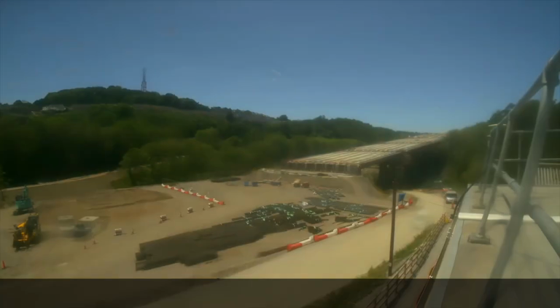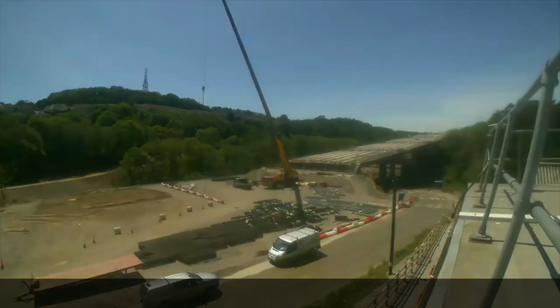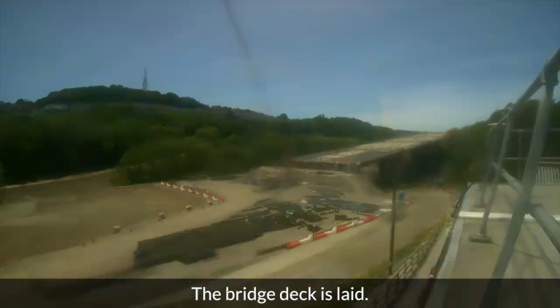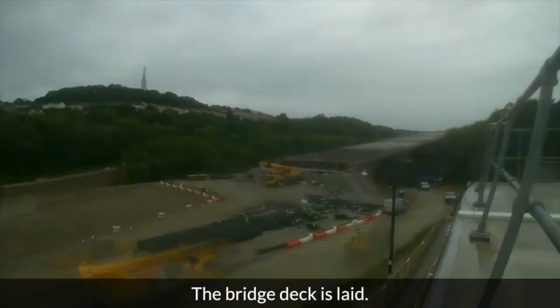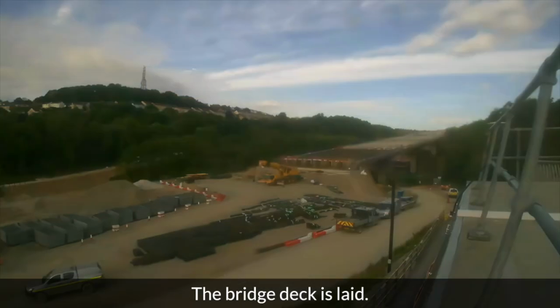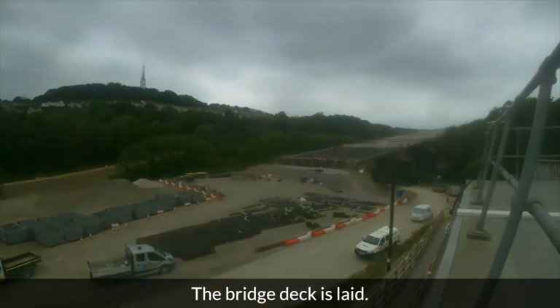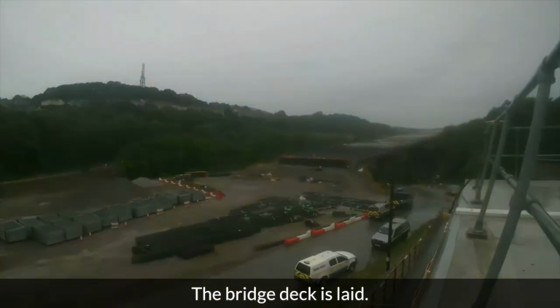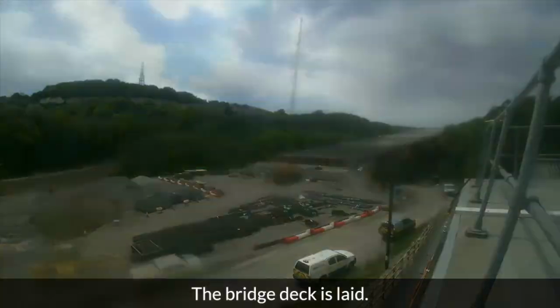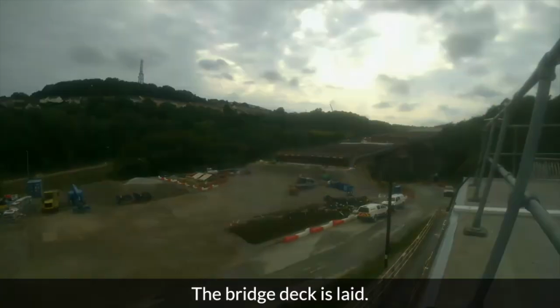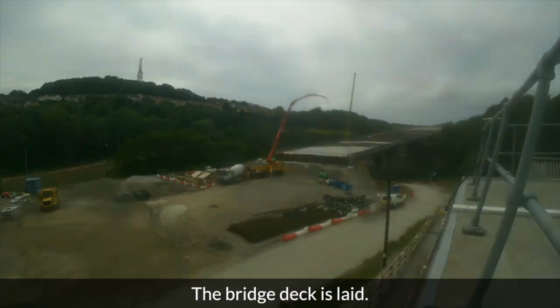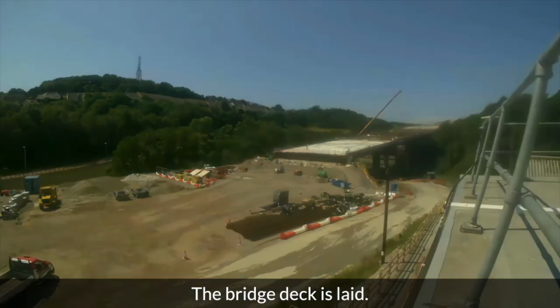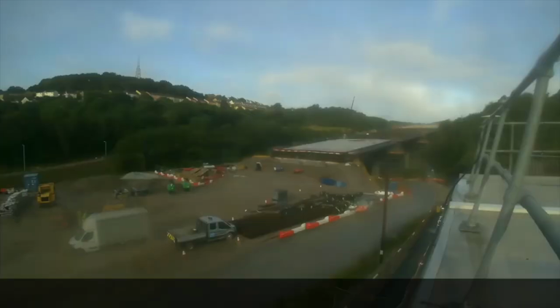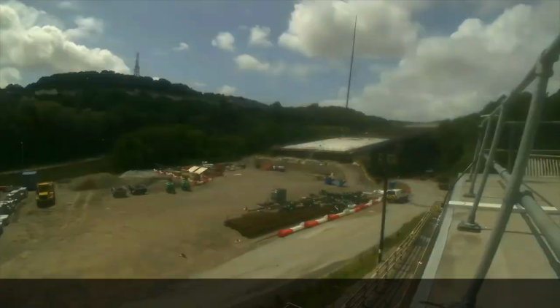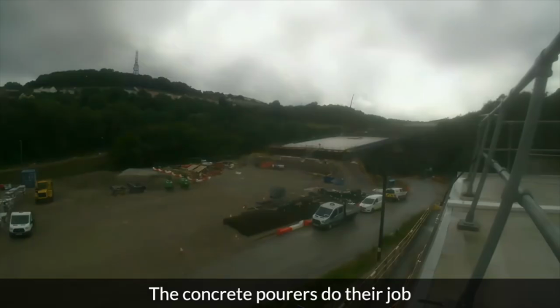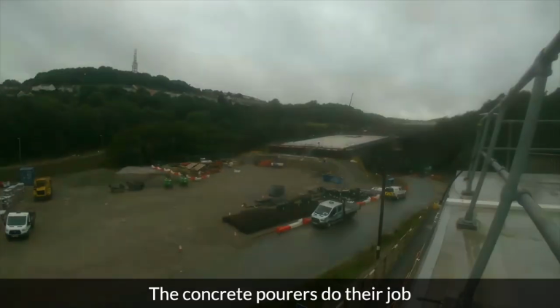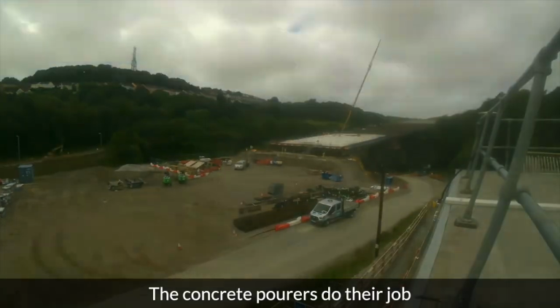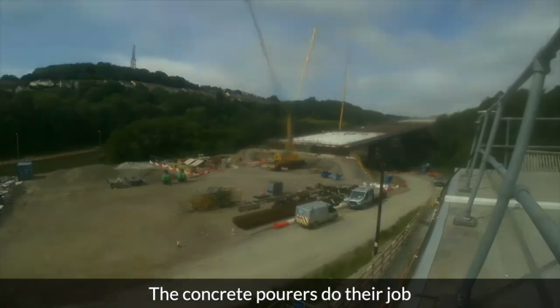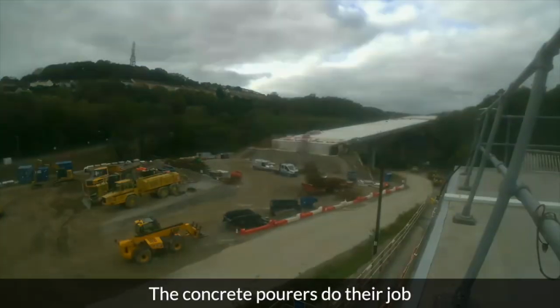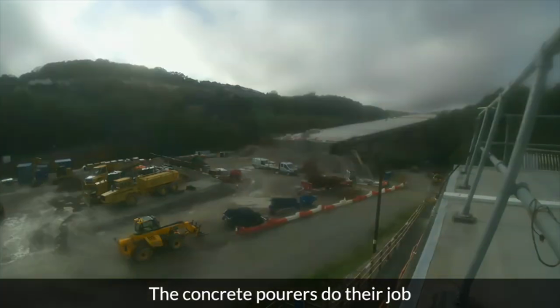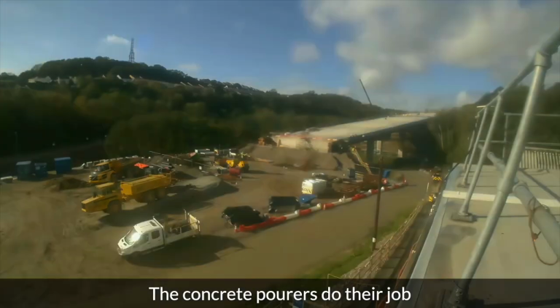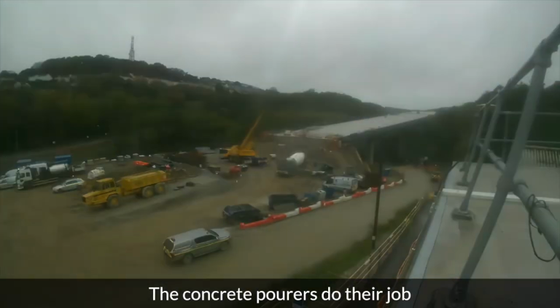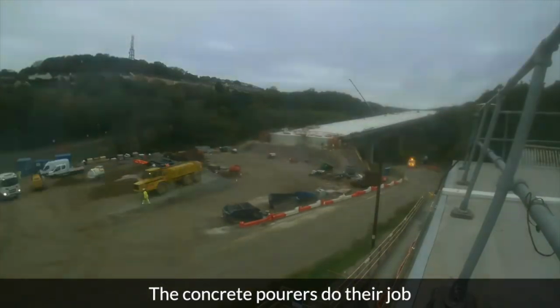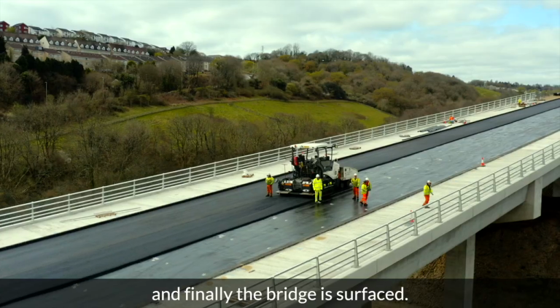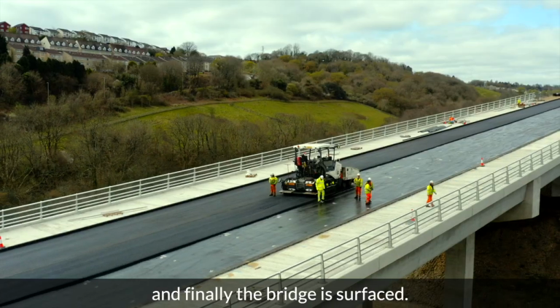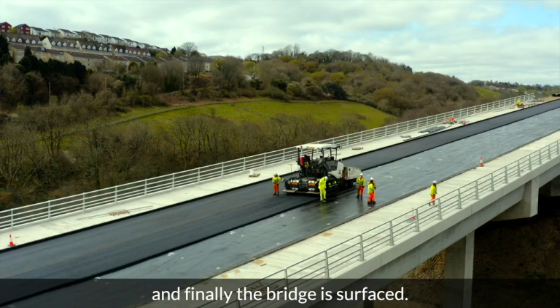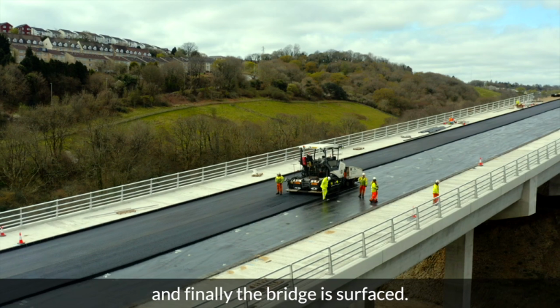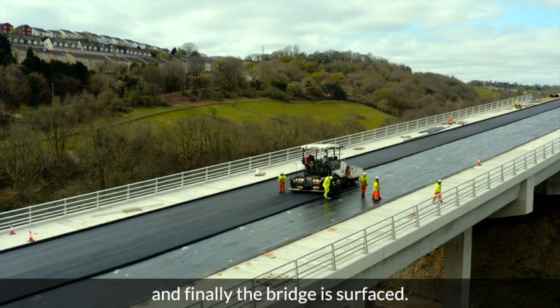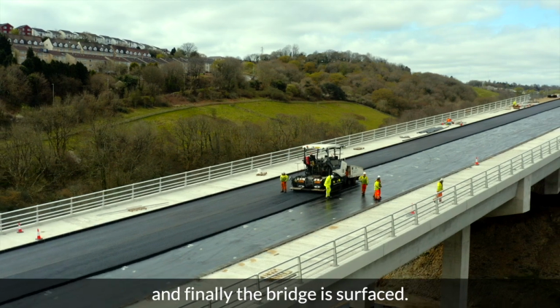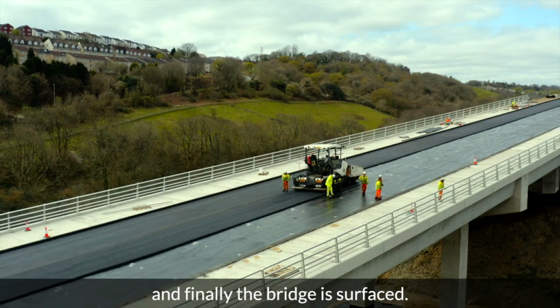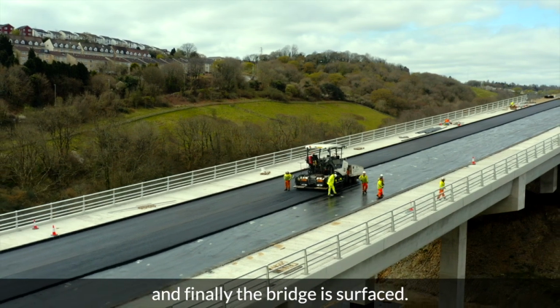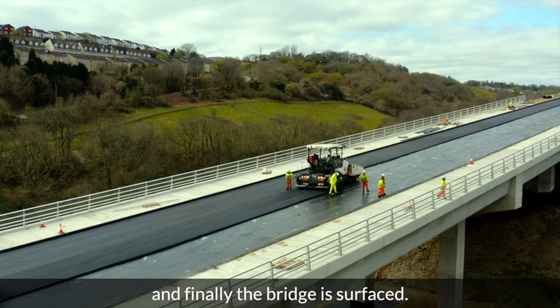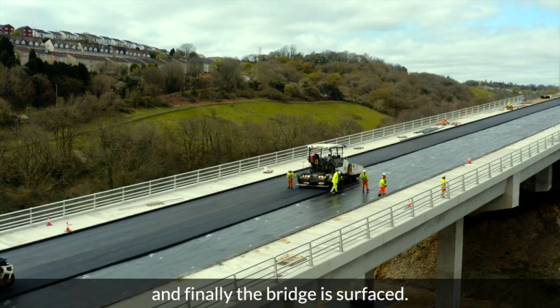The bridge deck is laid, the concrete pourers do their job, and finally the bridge is surfaced.